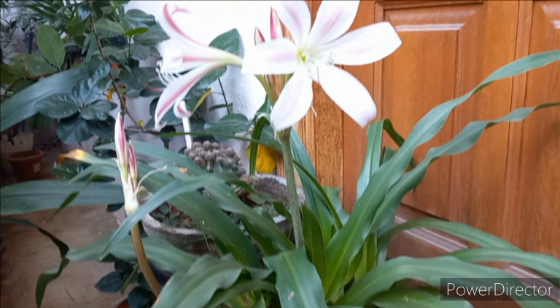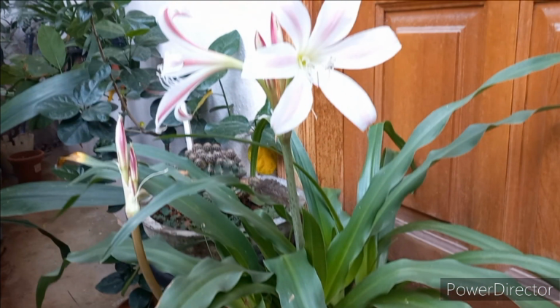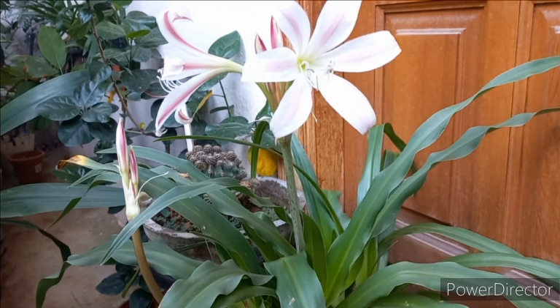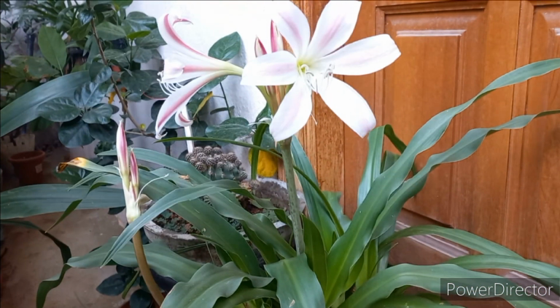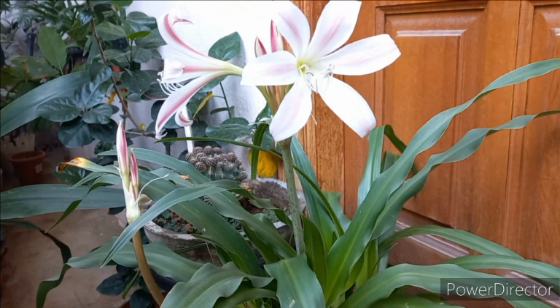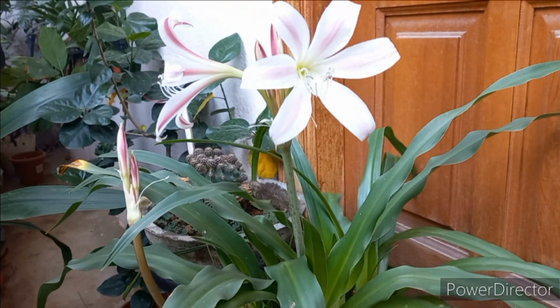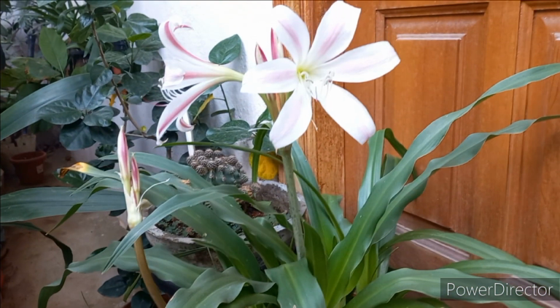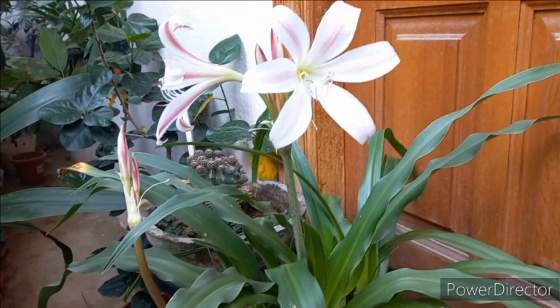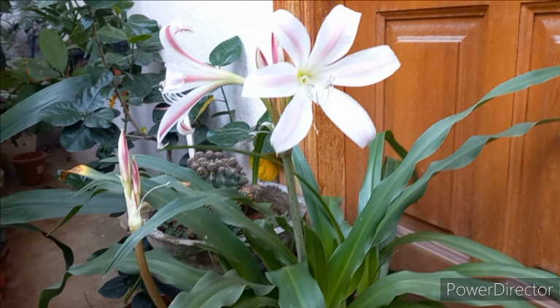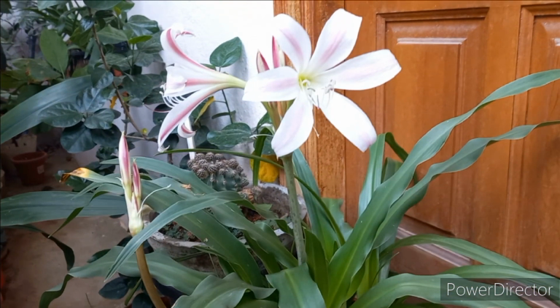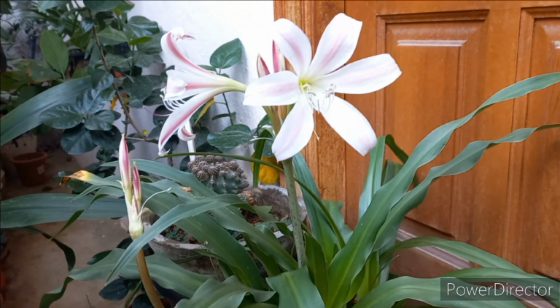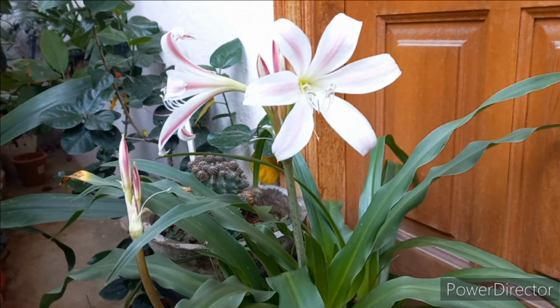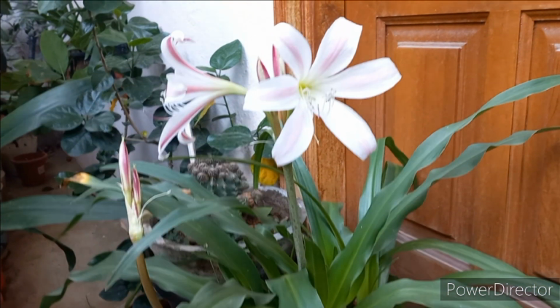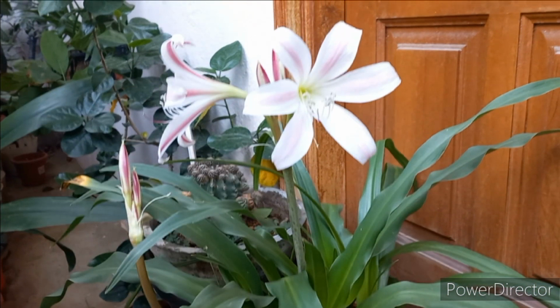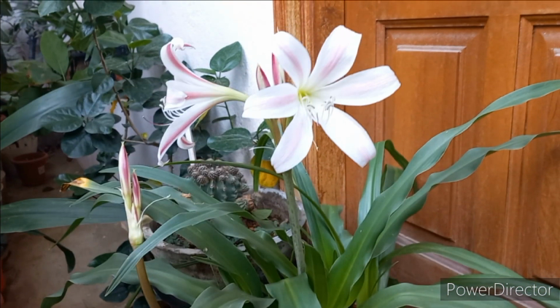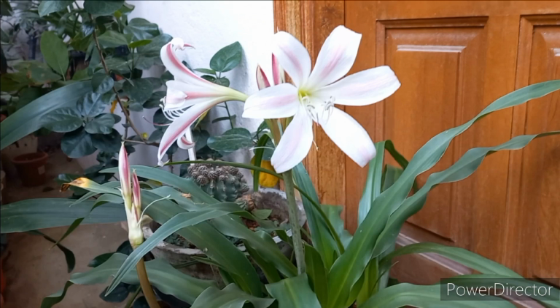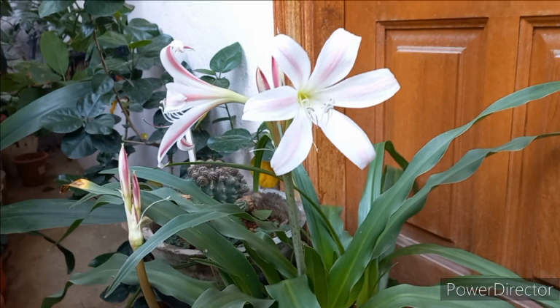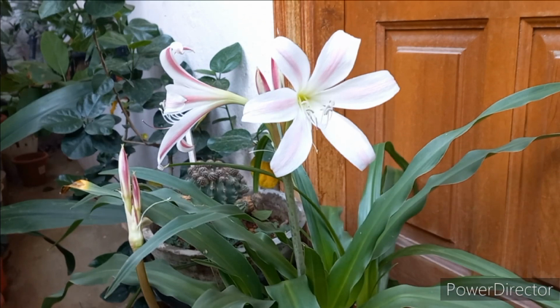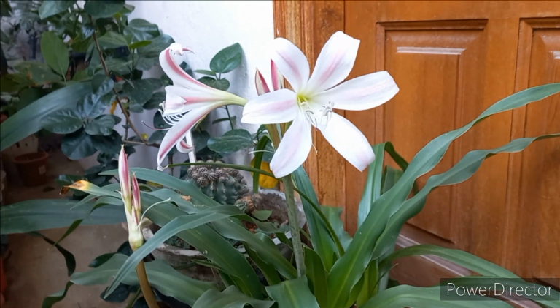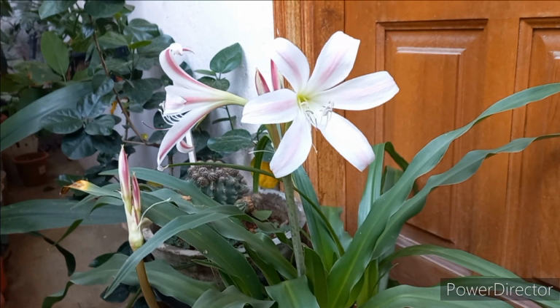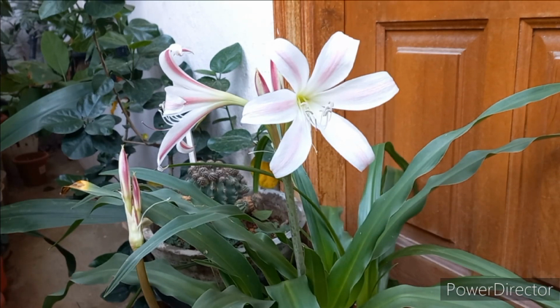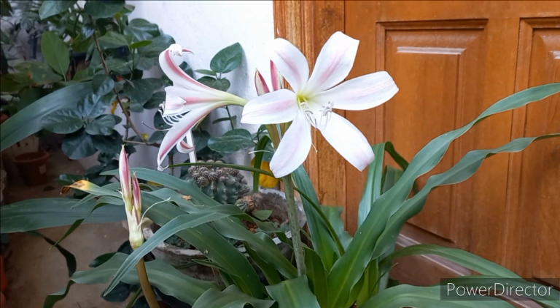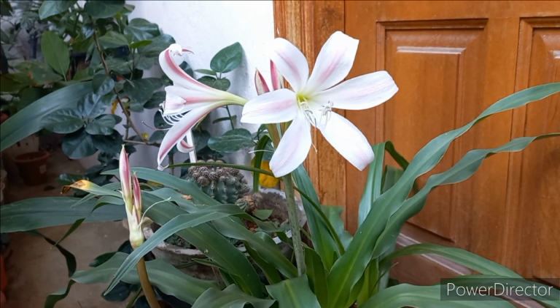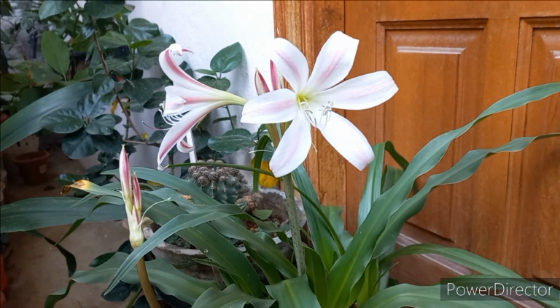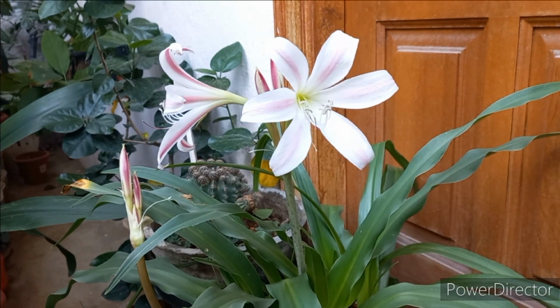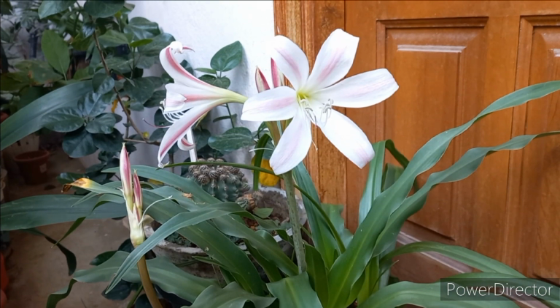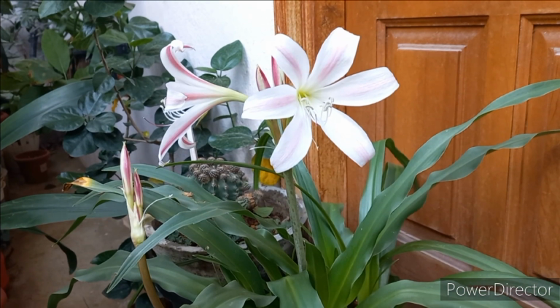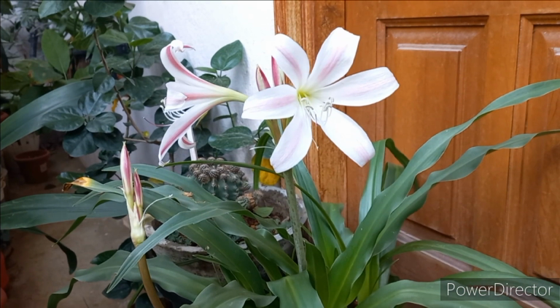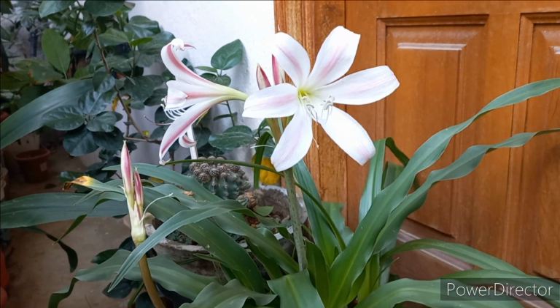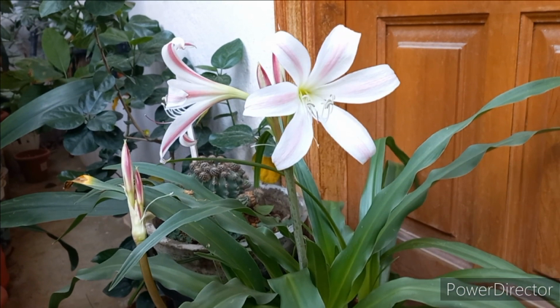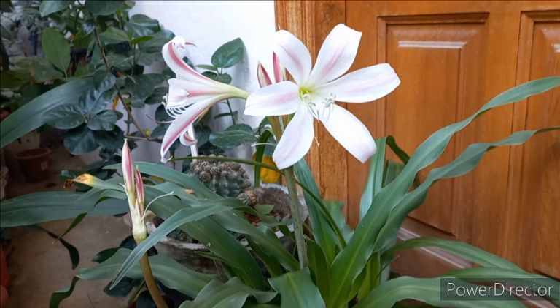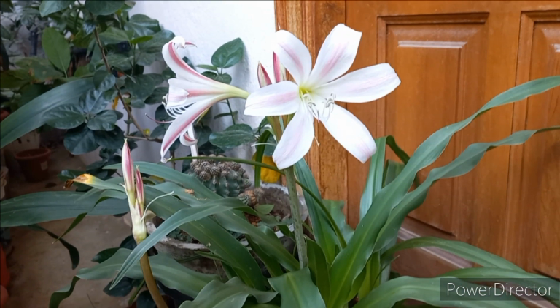It has a very firm flavor and a very soft taste. It has a nice smell.